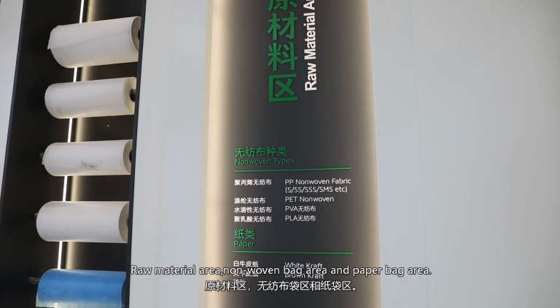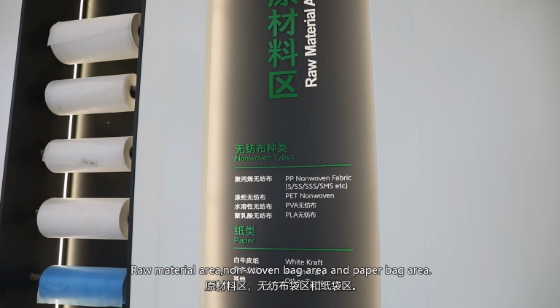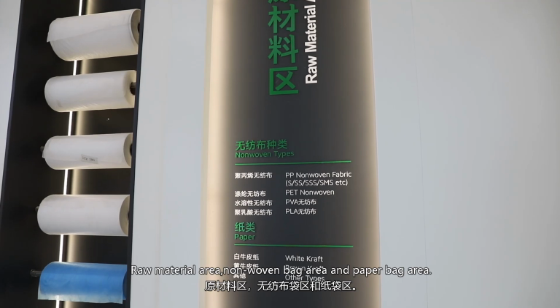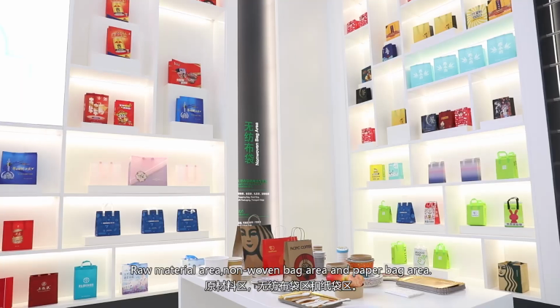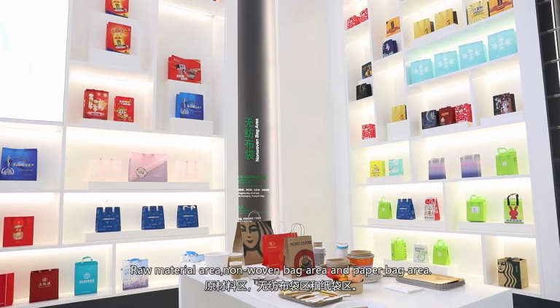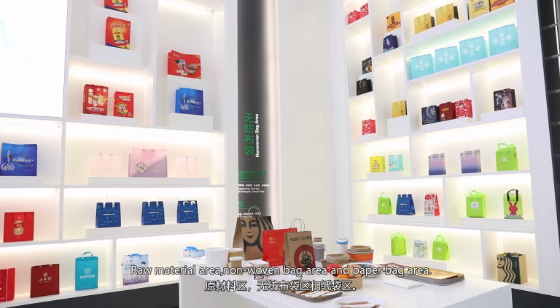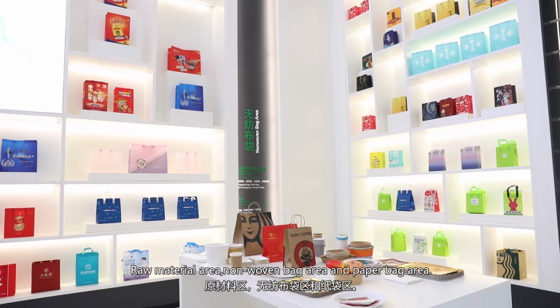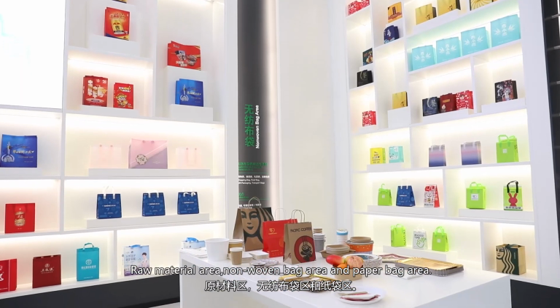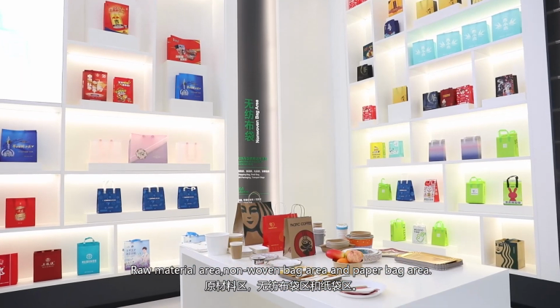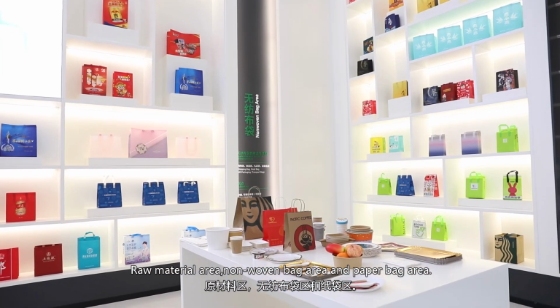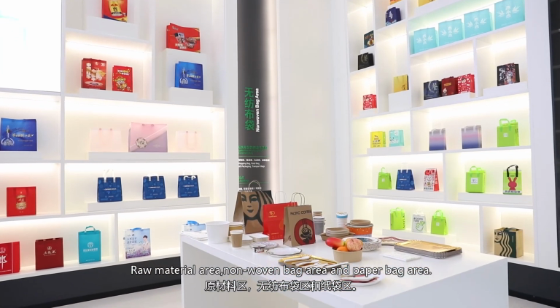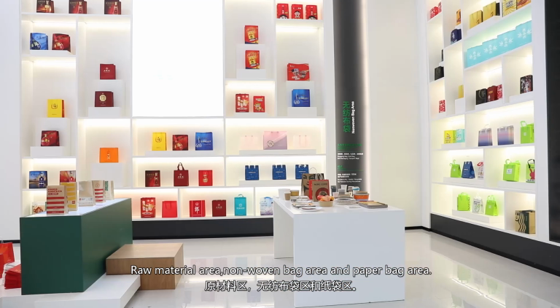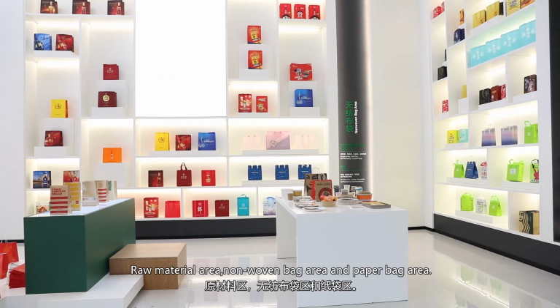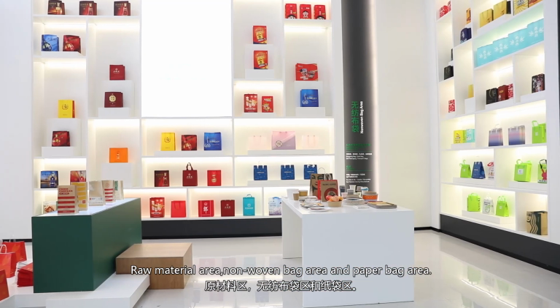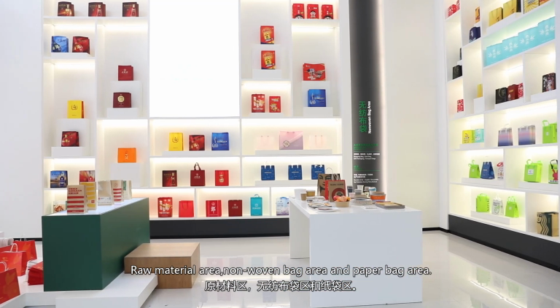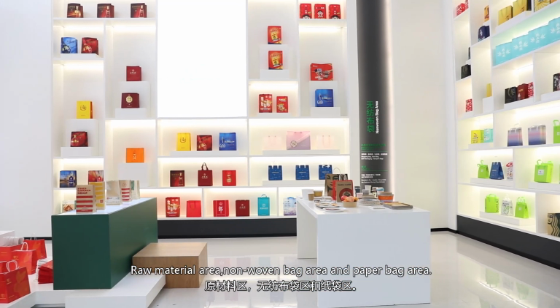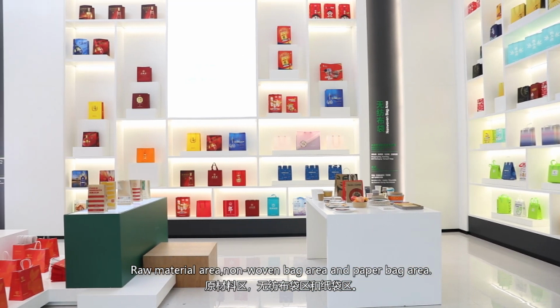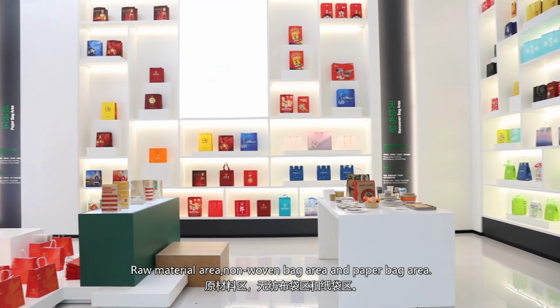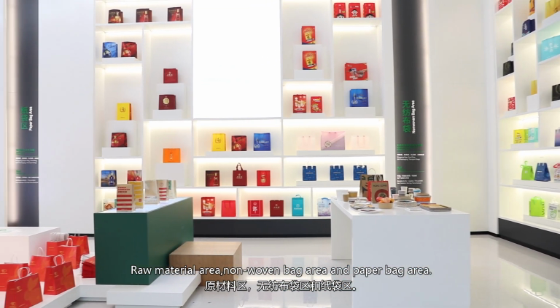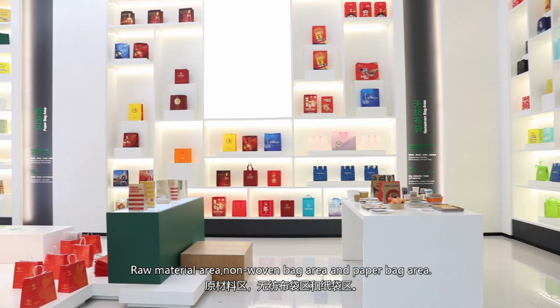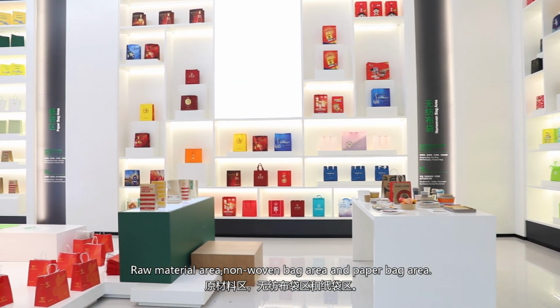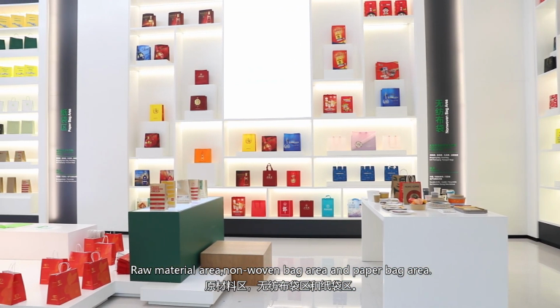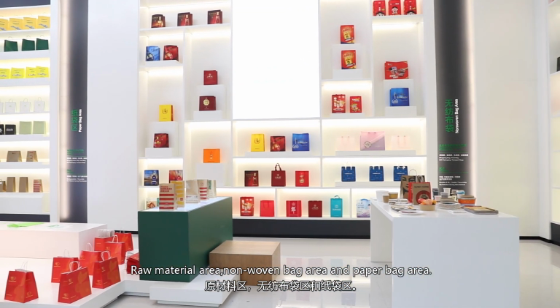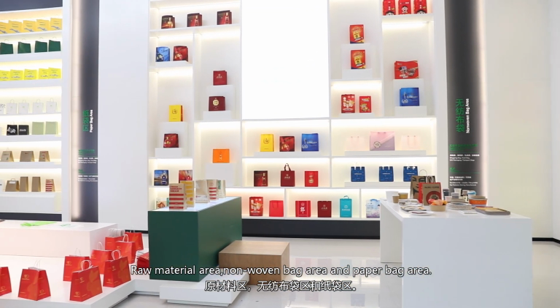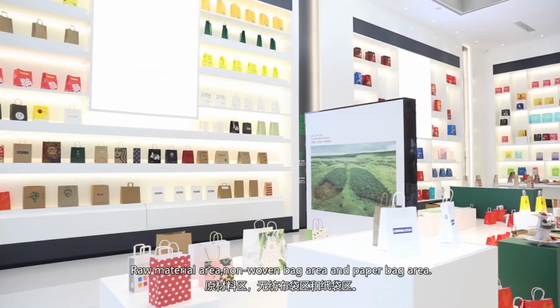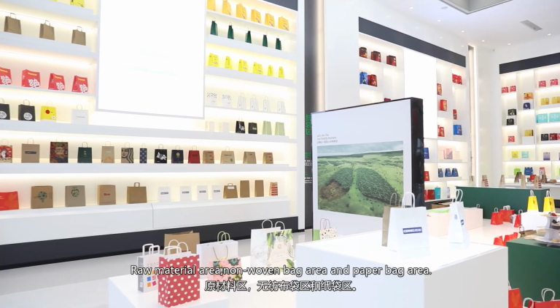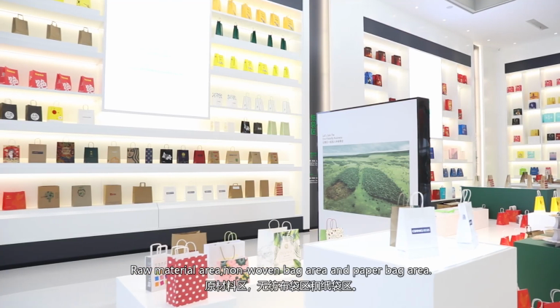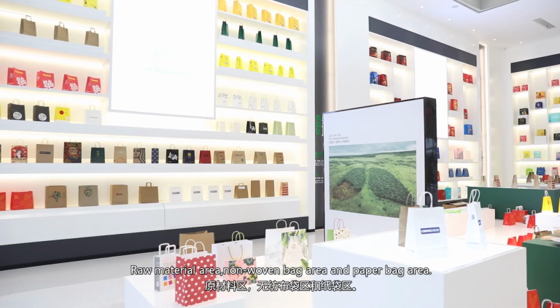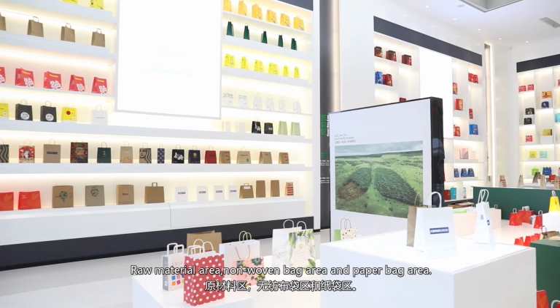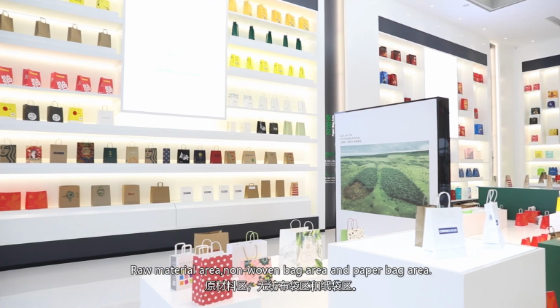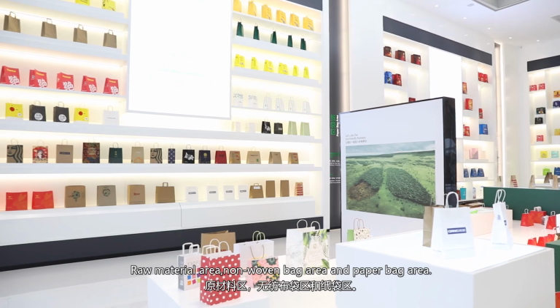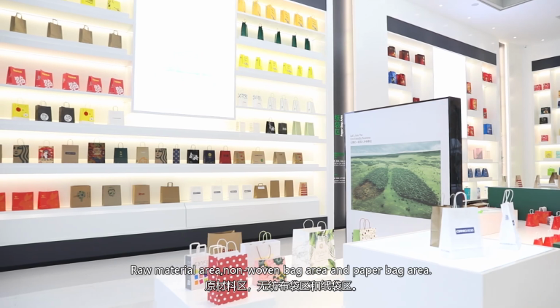Raw material area, non-woven bag area, paper bag area.